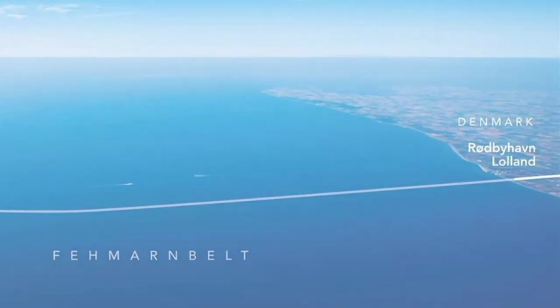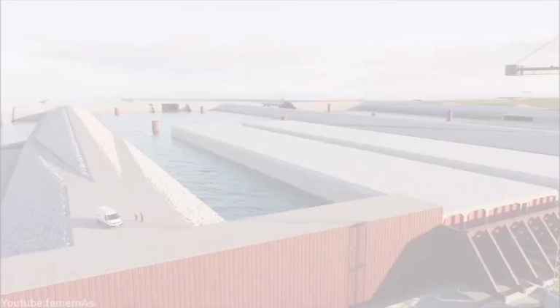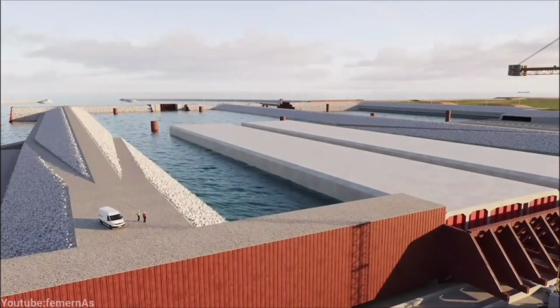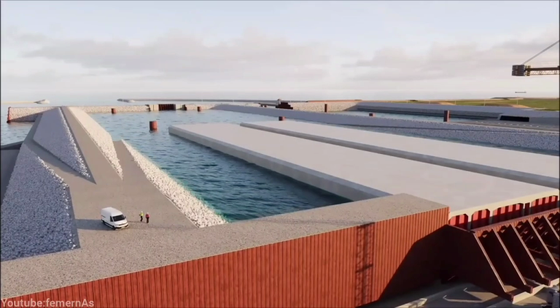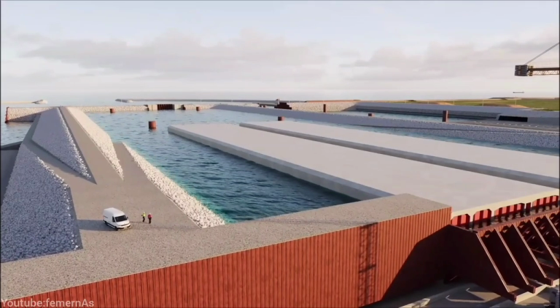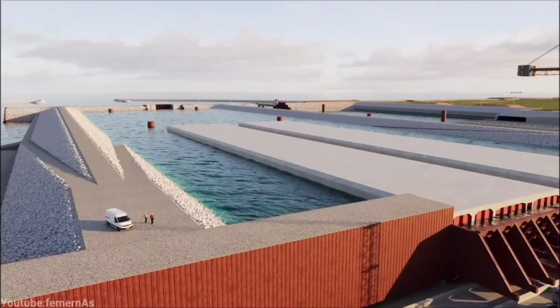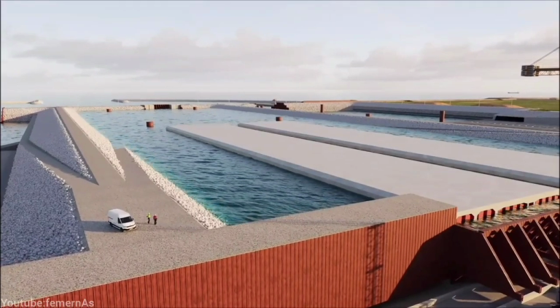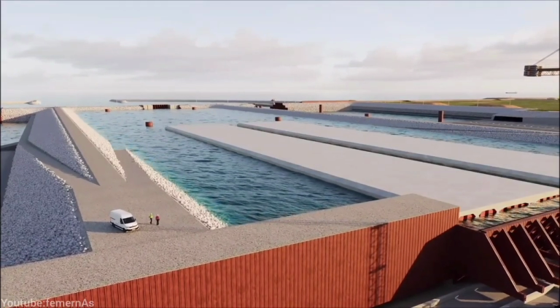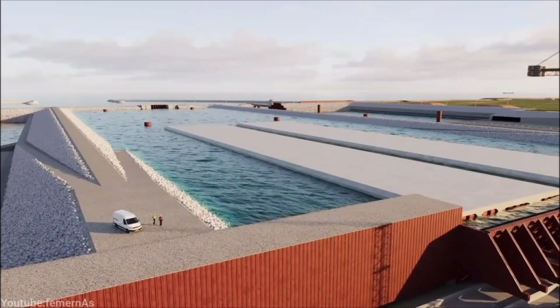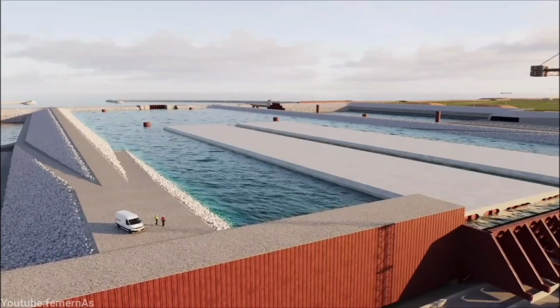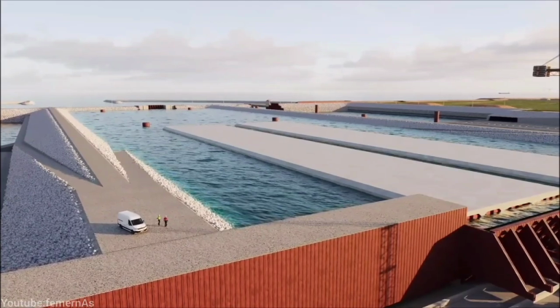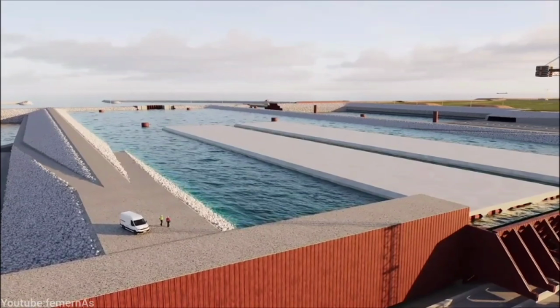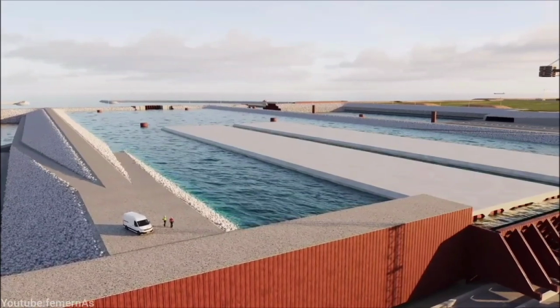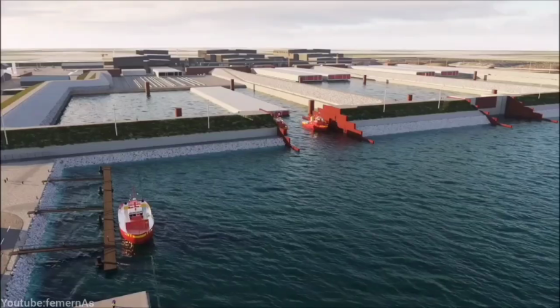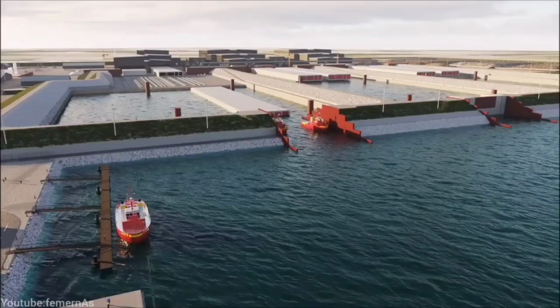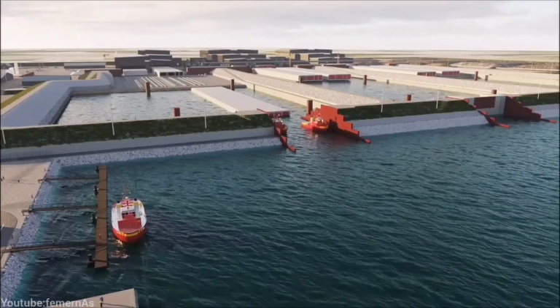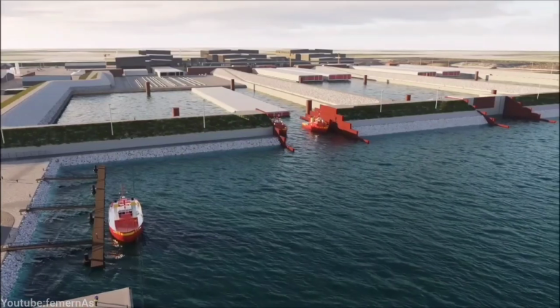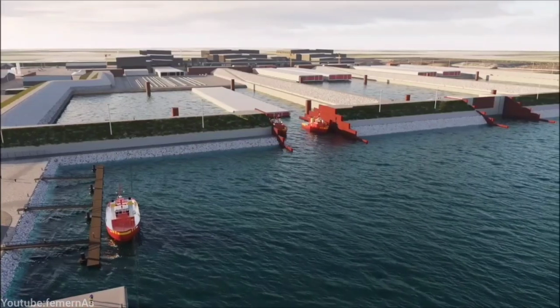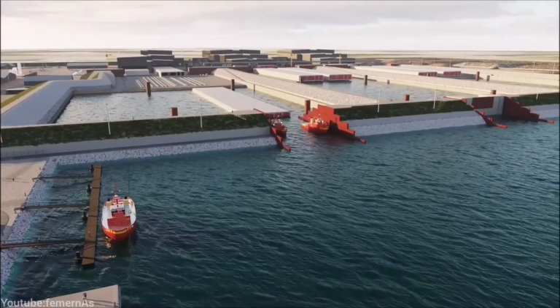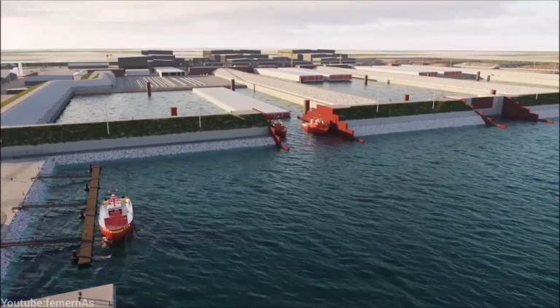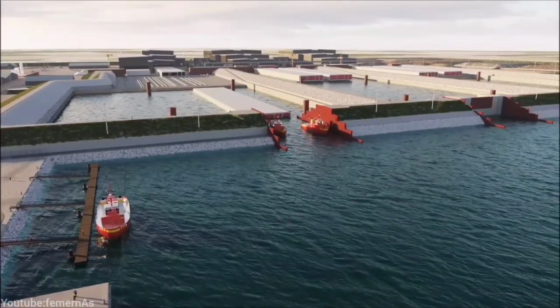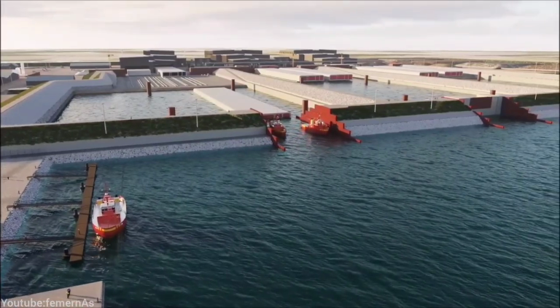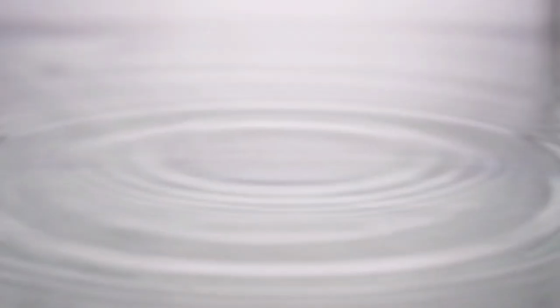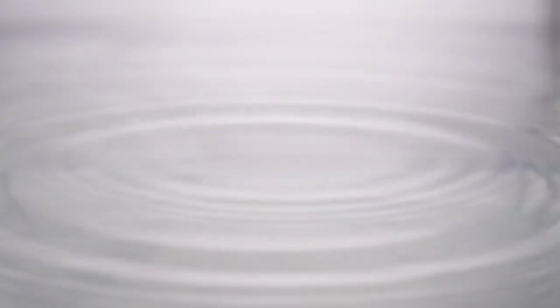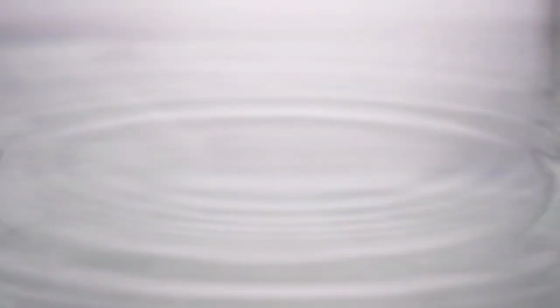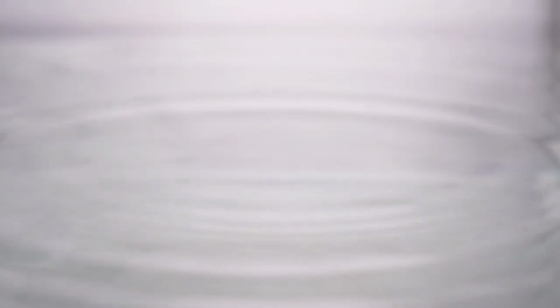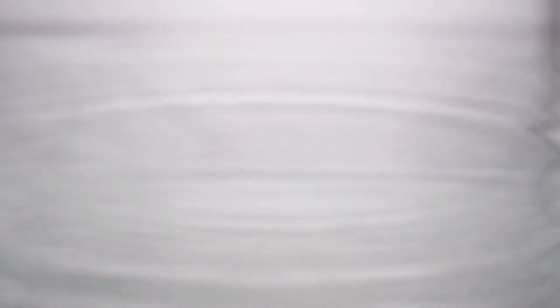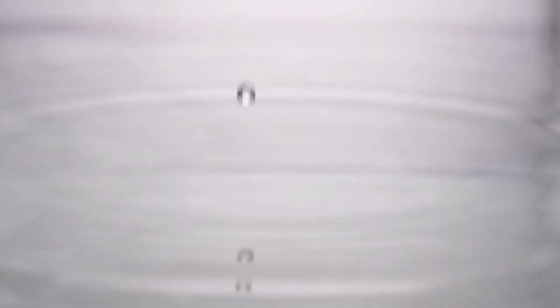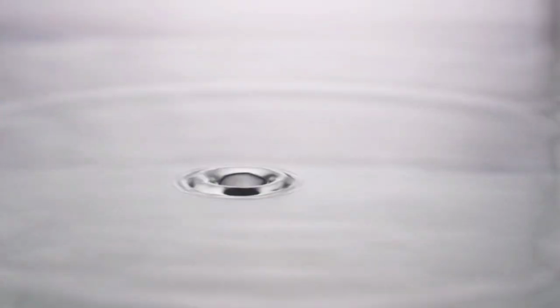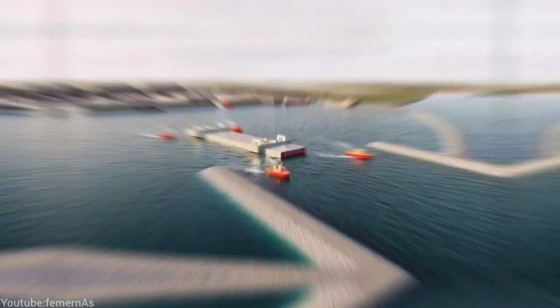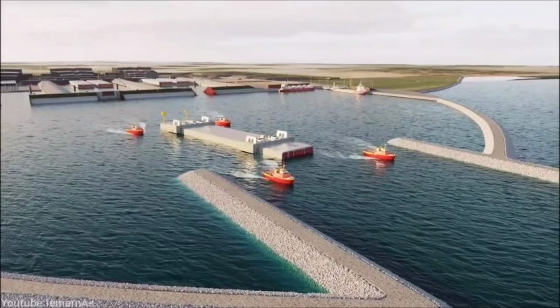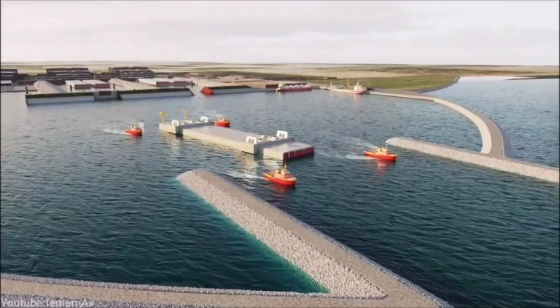But how are they going to build this tunnel under the sea without water entering the tunnels and connecting them to each other?